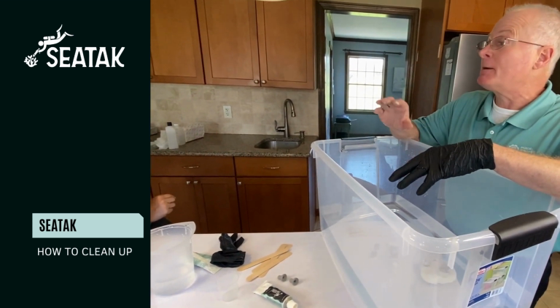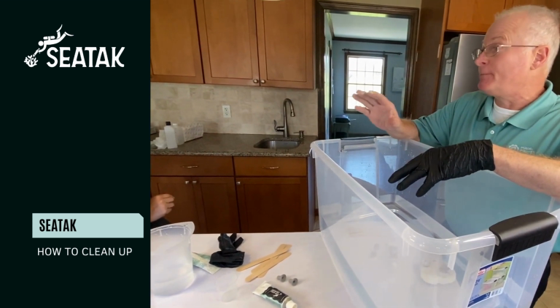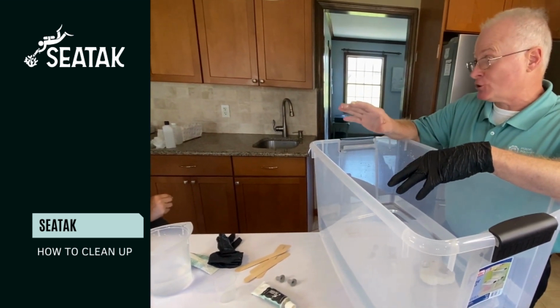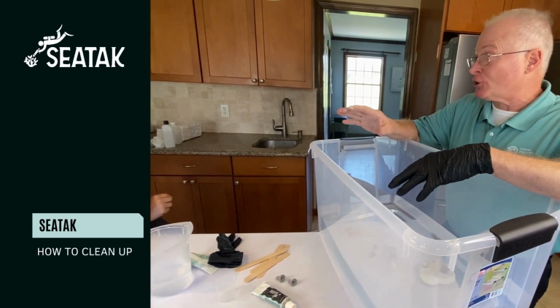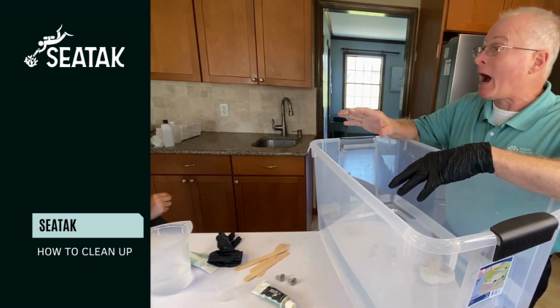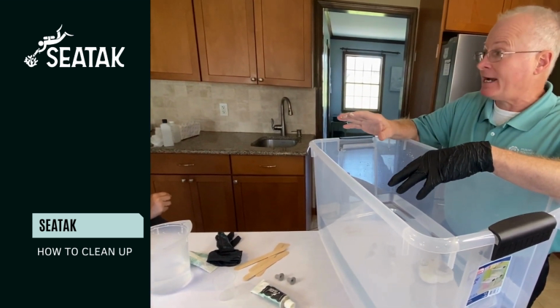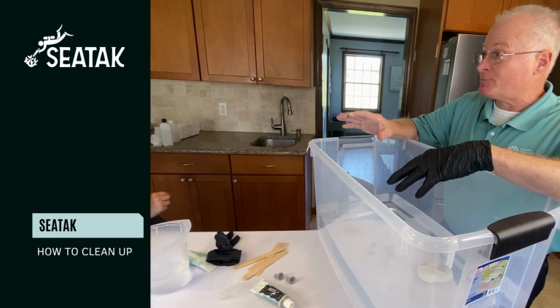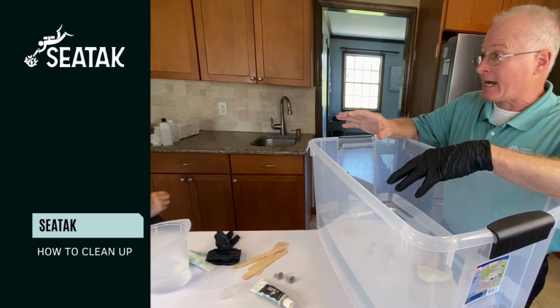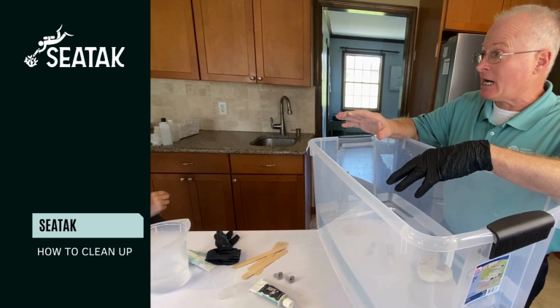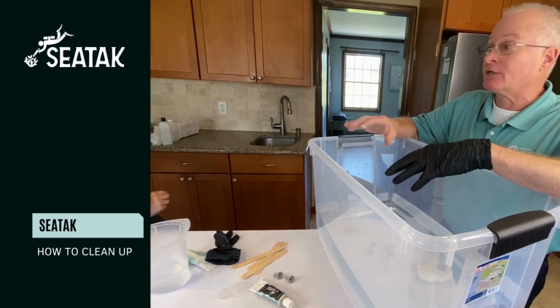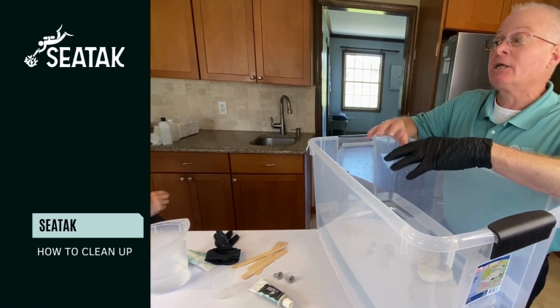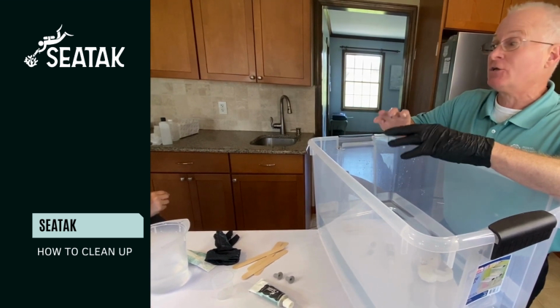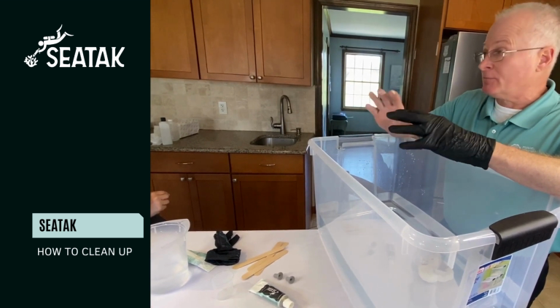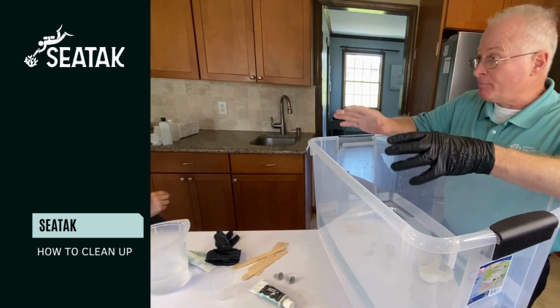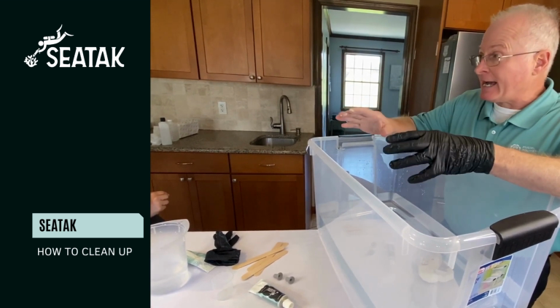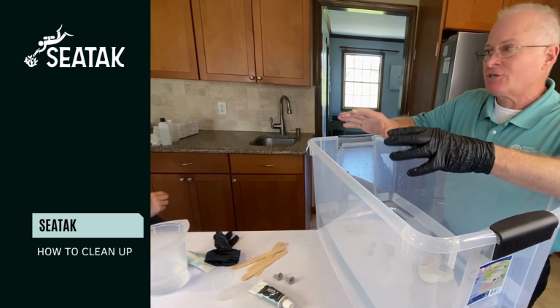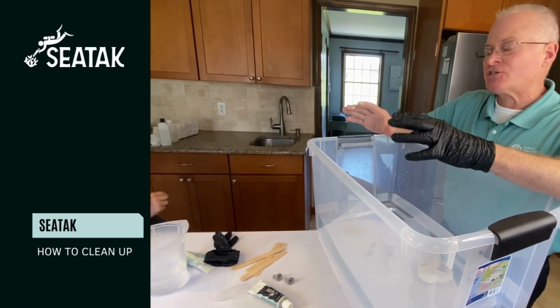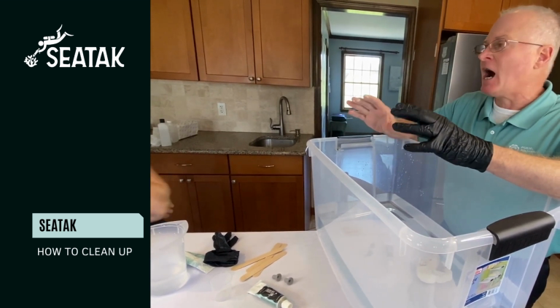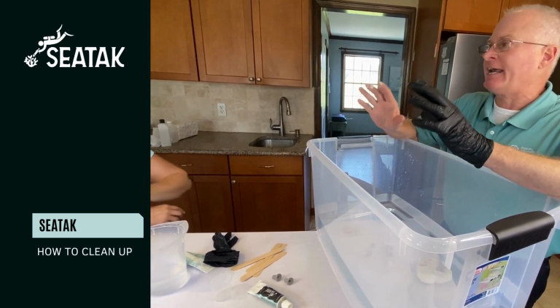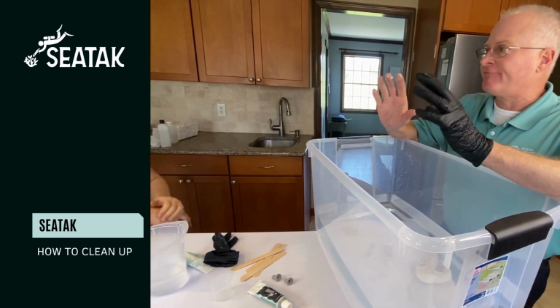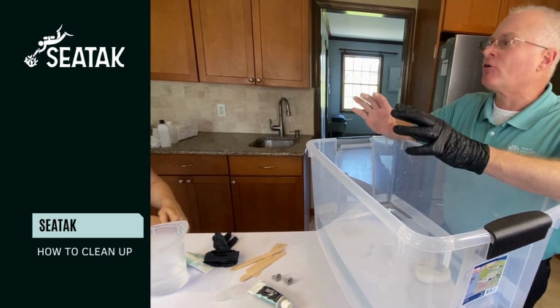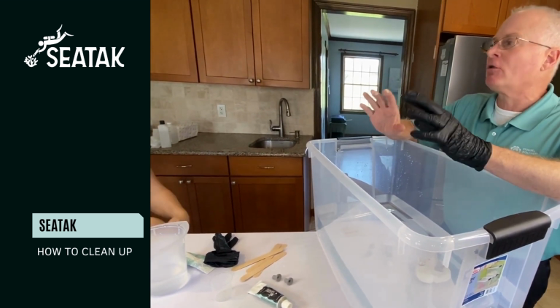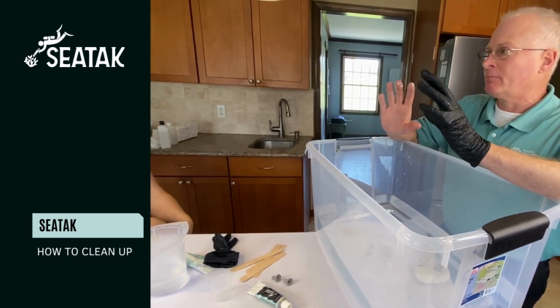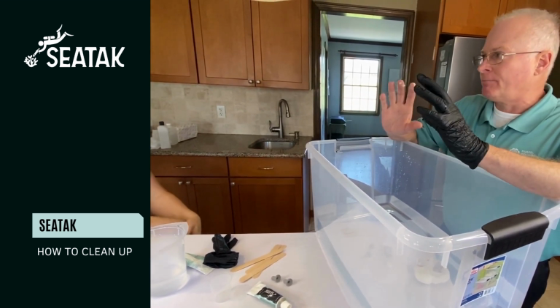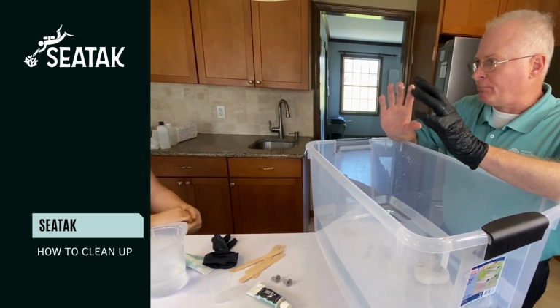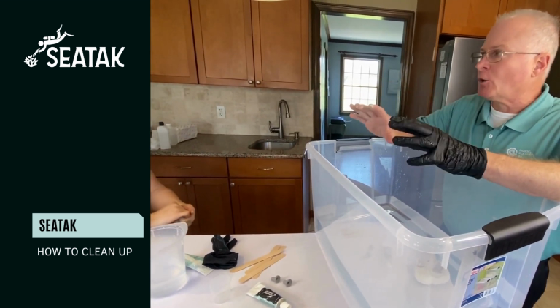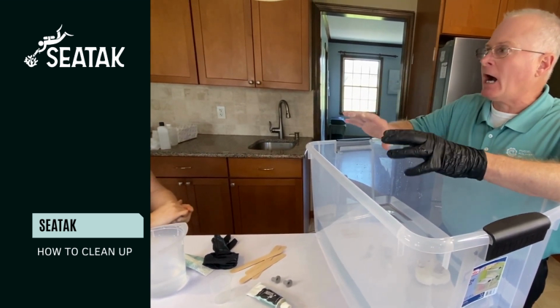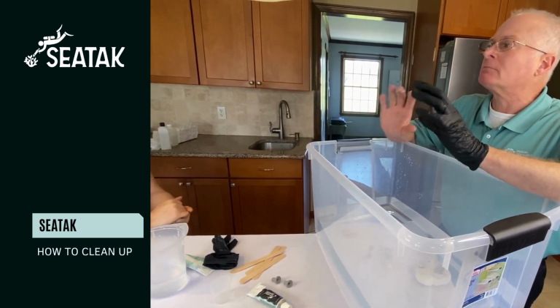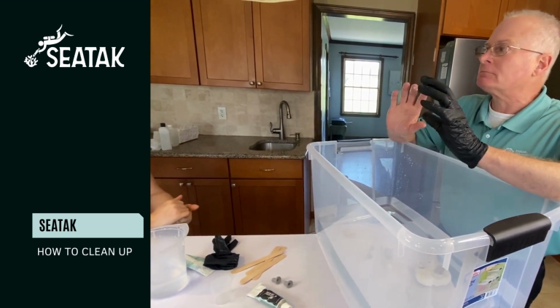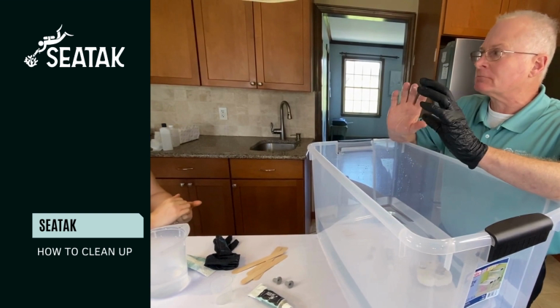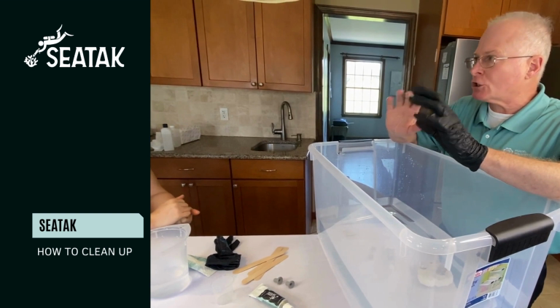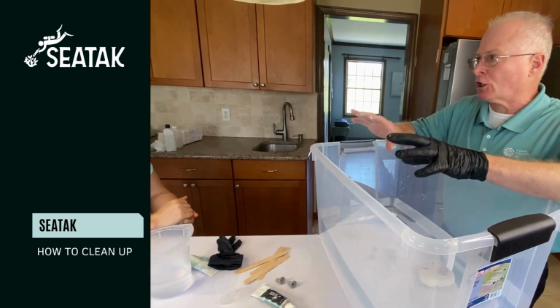You can turn your powerheads back on and move it back — just not into a full blown-out current.